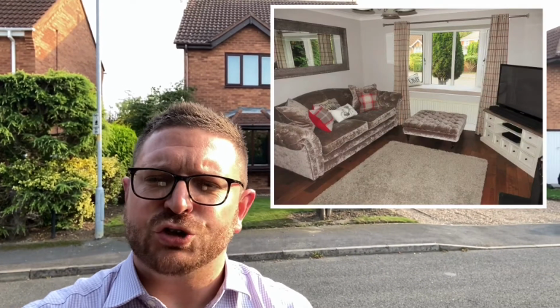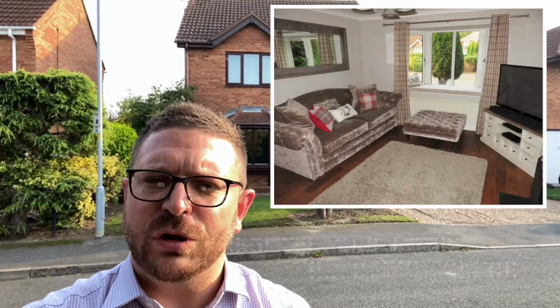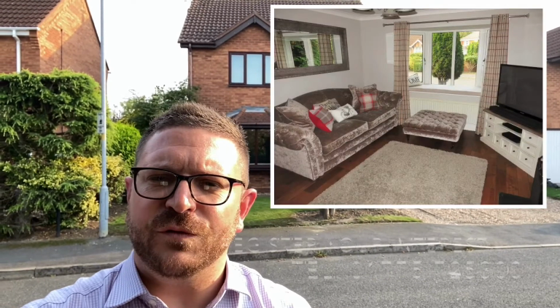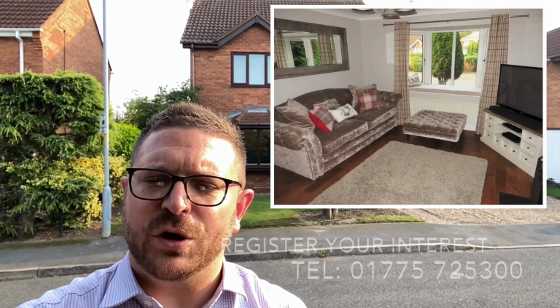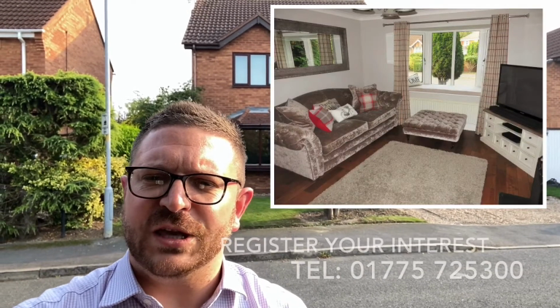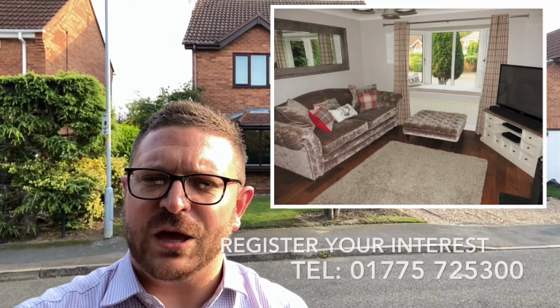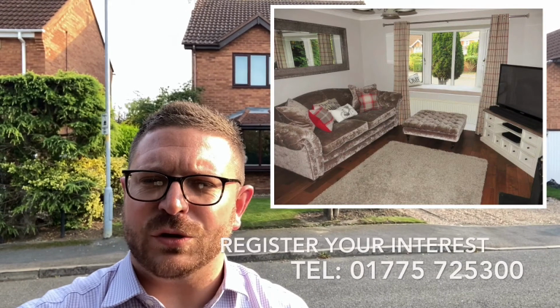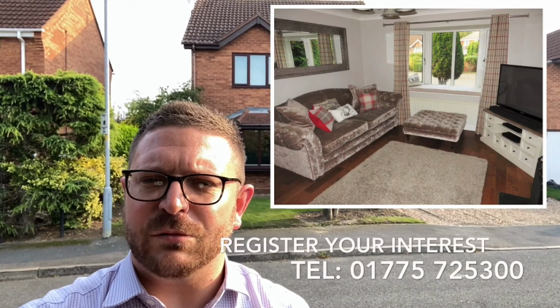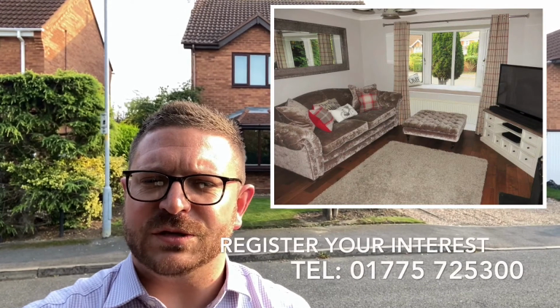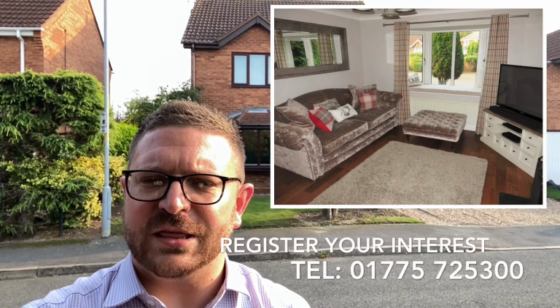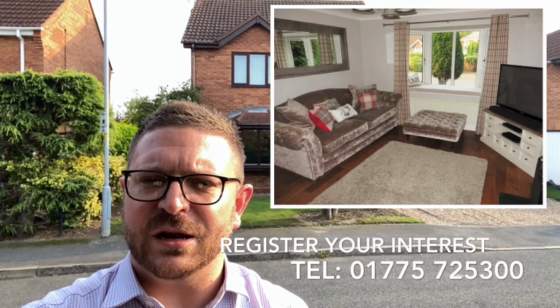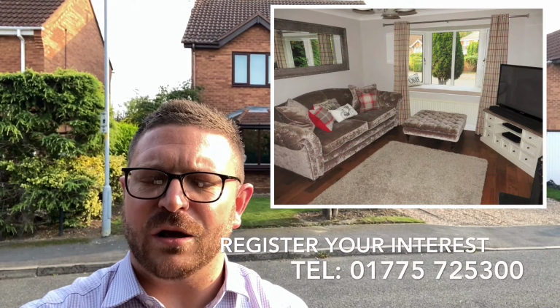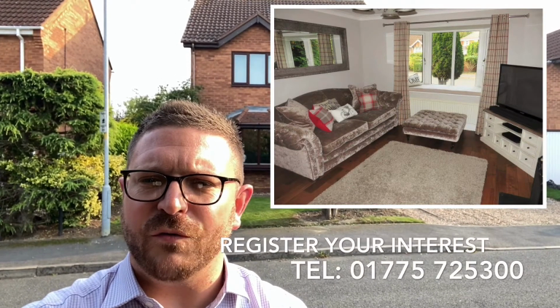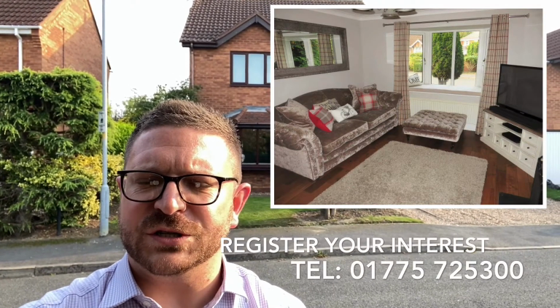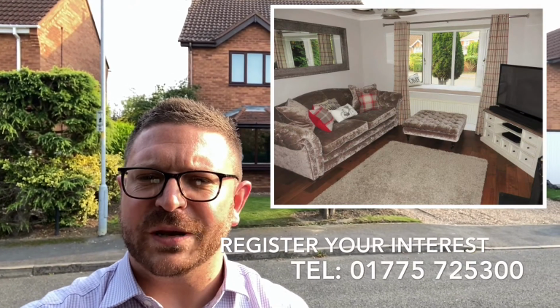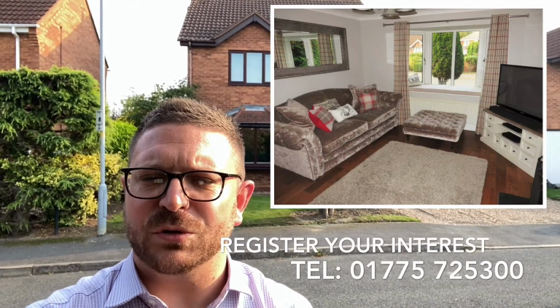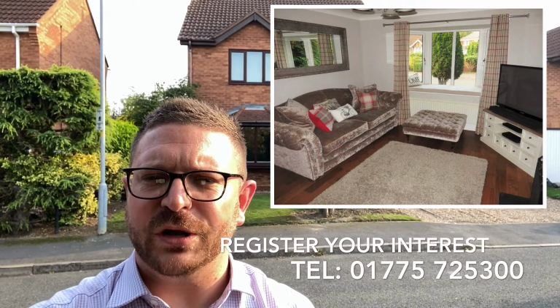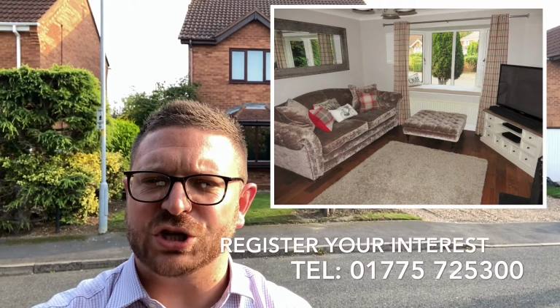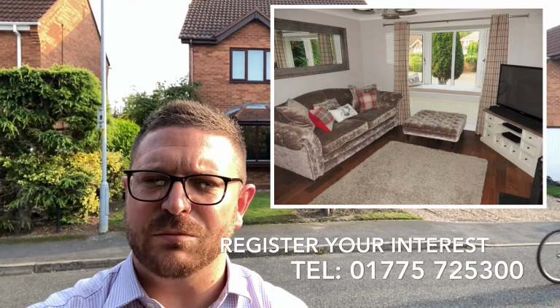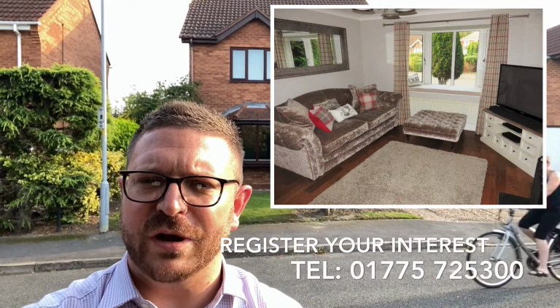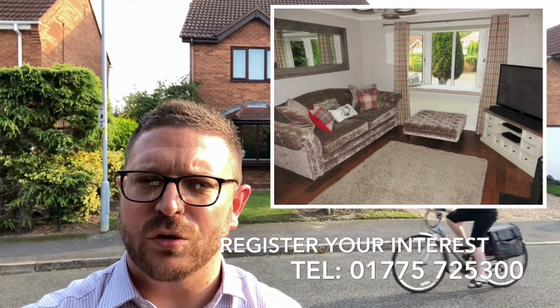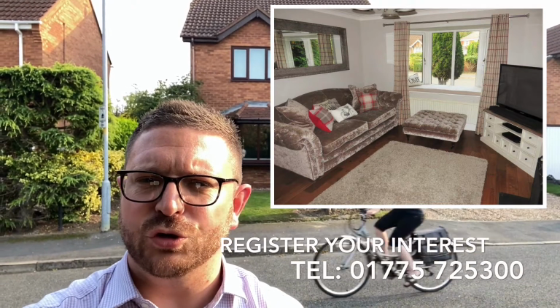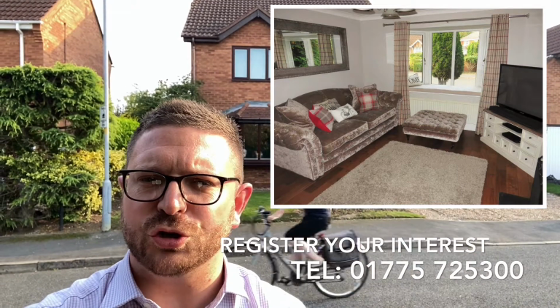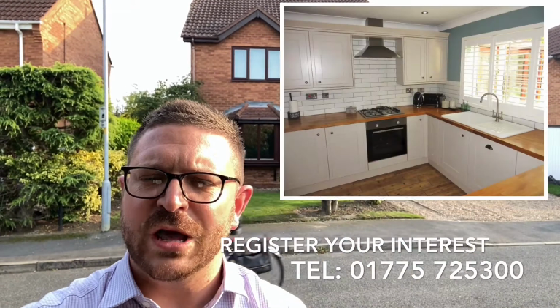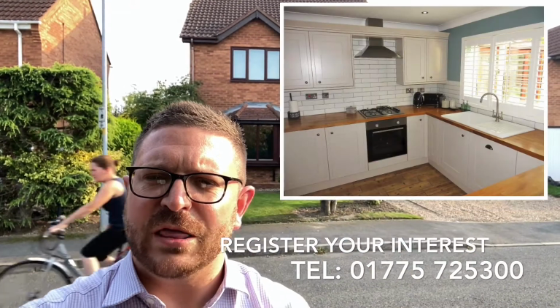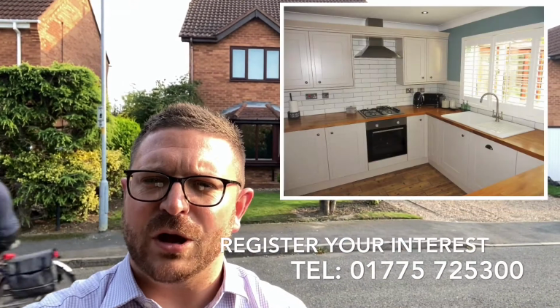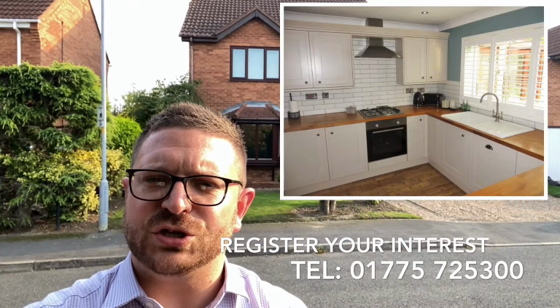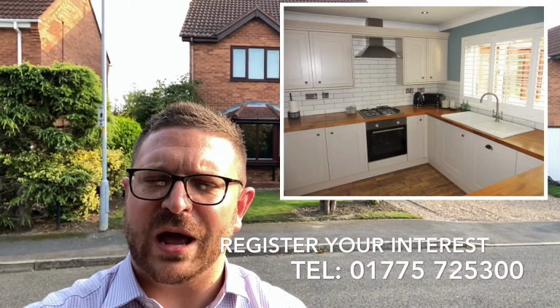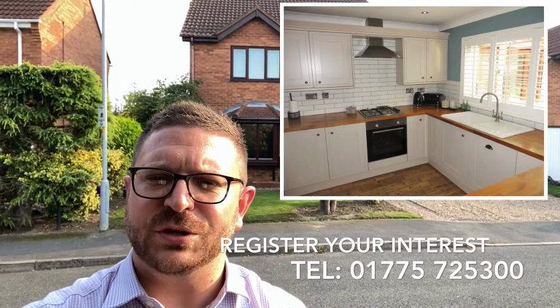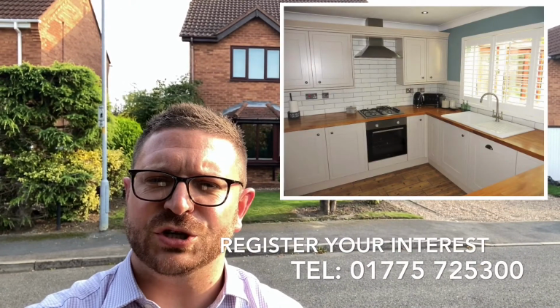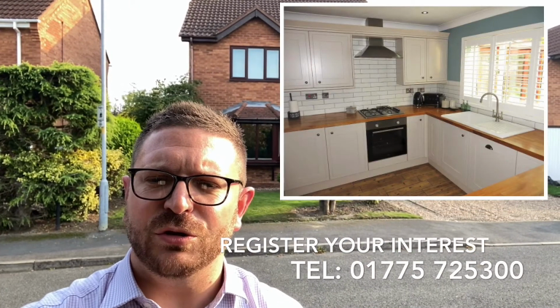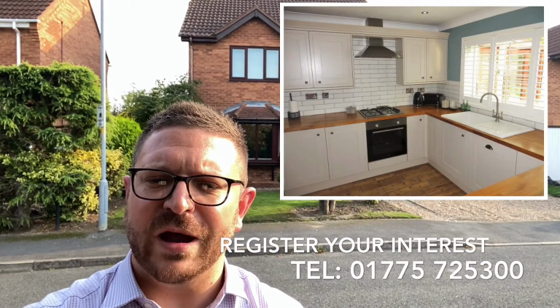I strongly would advise that you get in contact with us at the Hill & Clark office and speak to my colleagues Jane, Marina or Josh. They'll be only too happy to show you round.